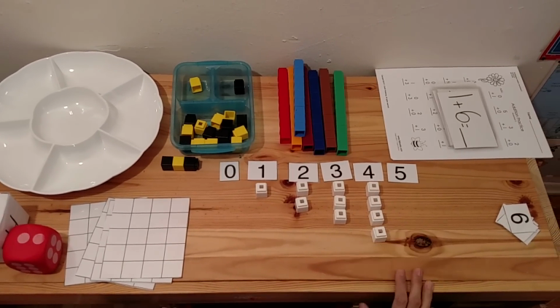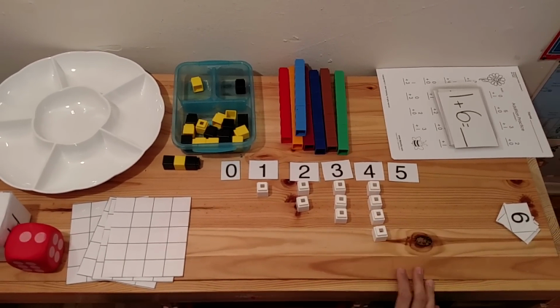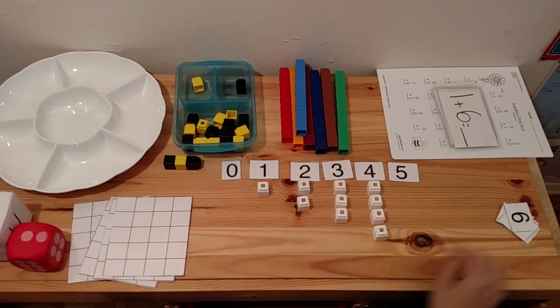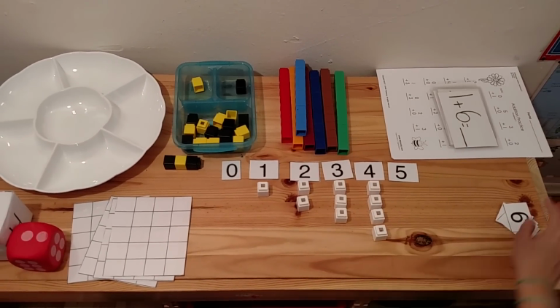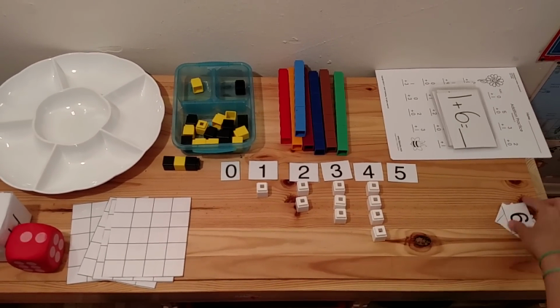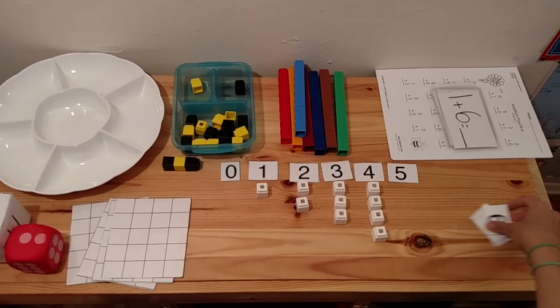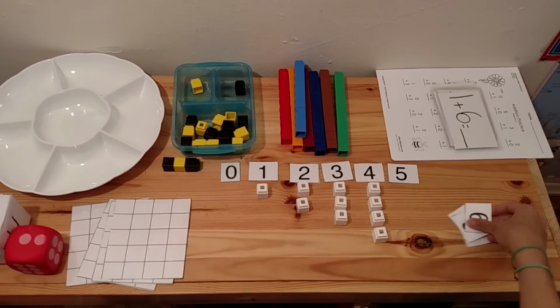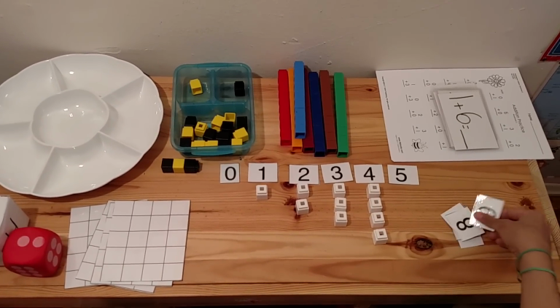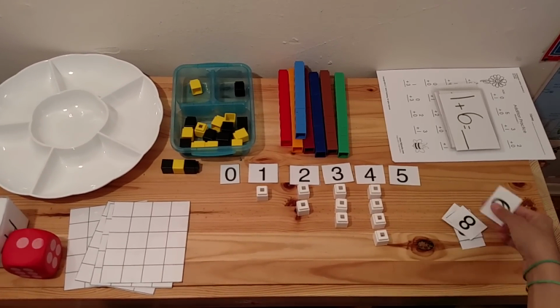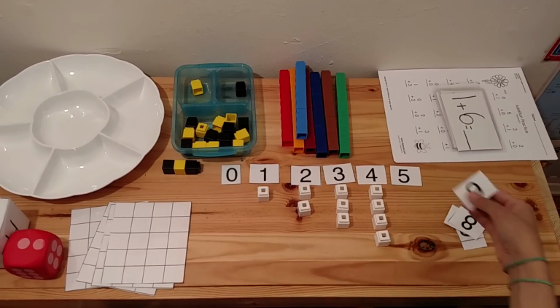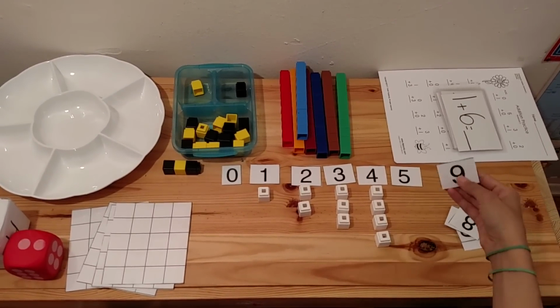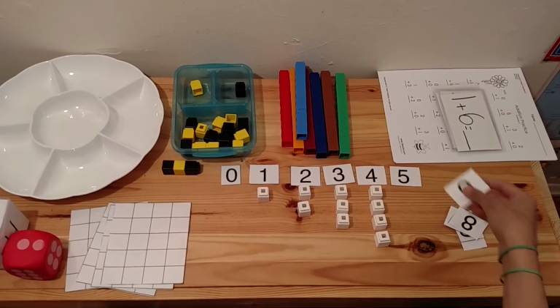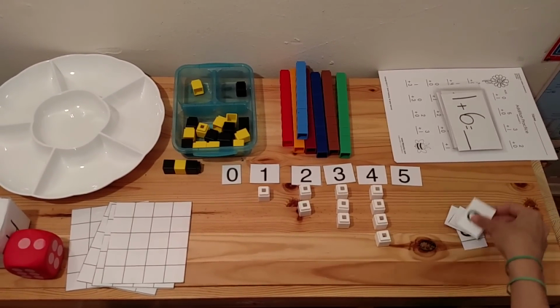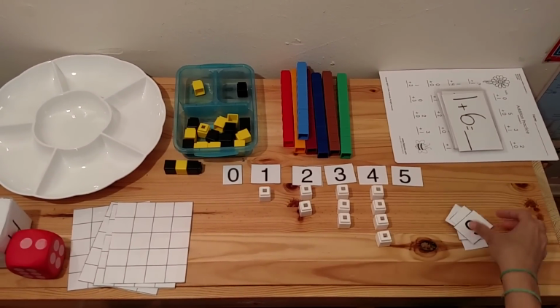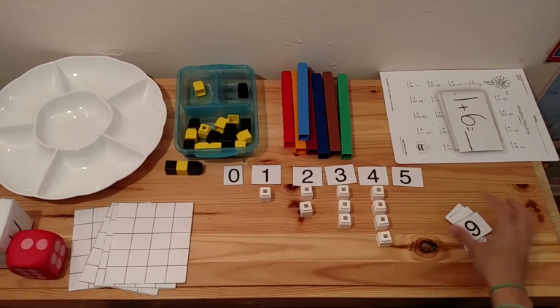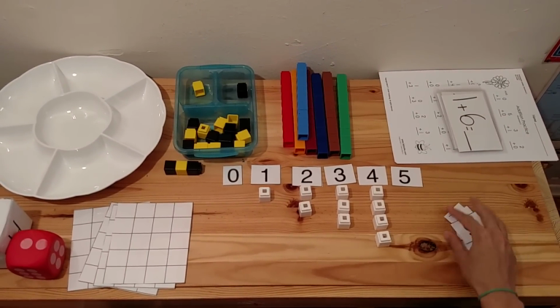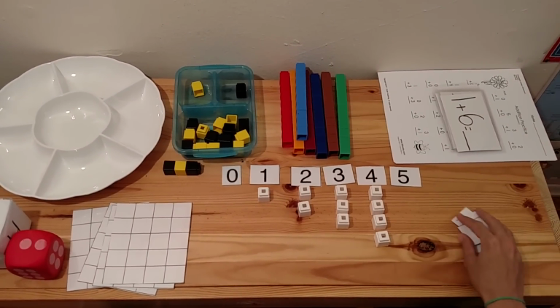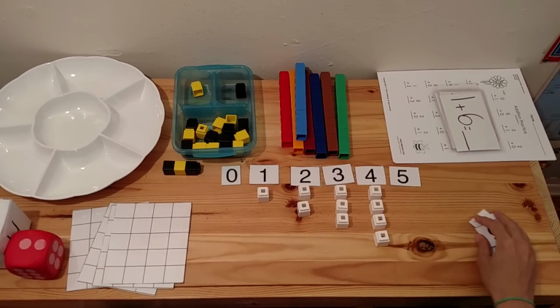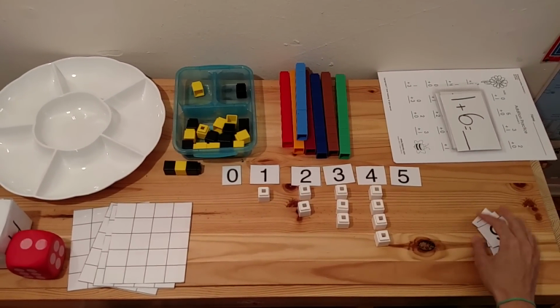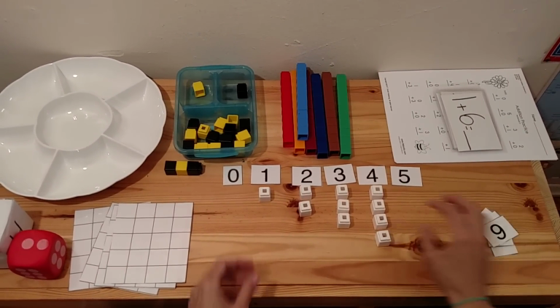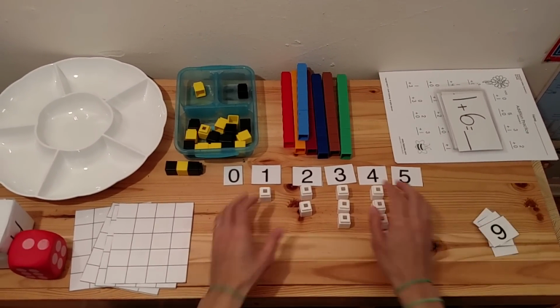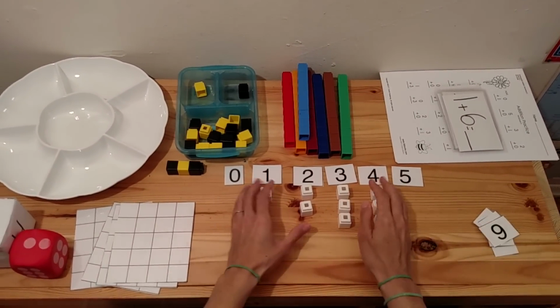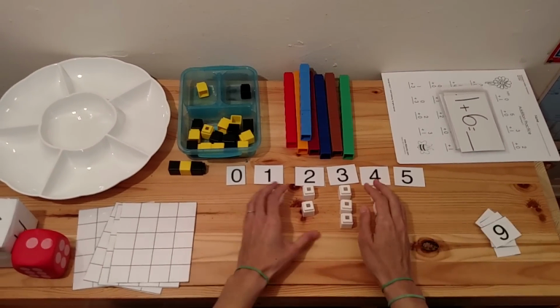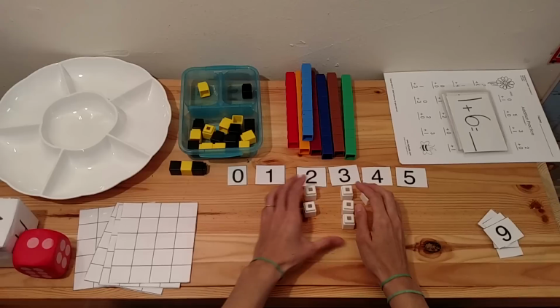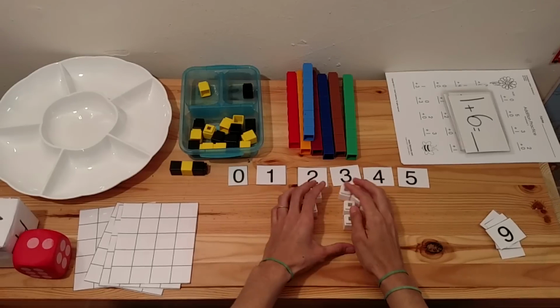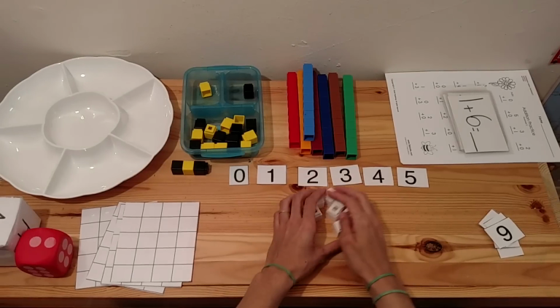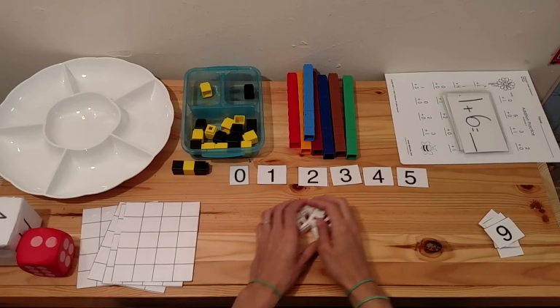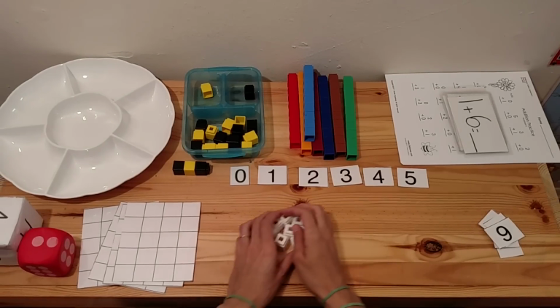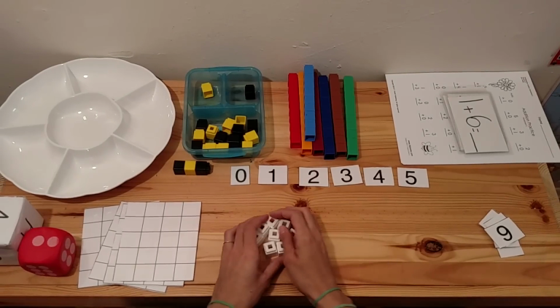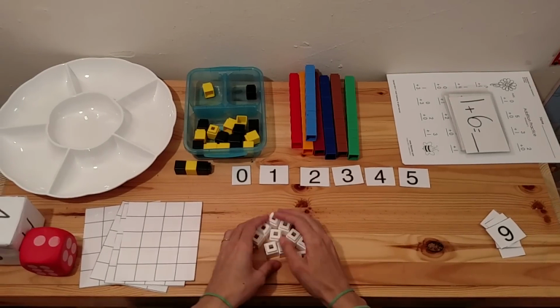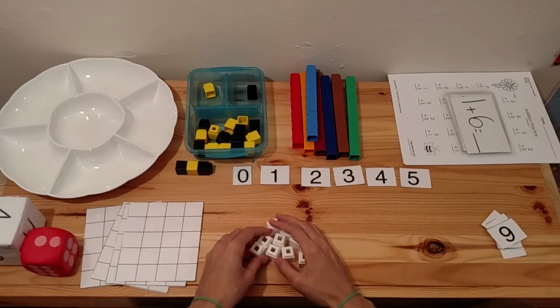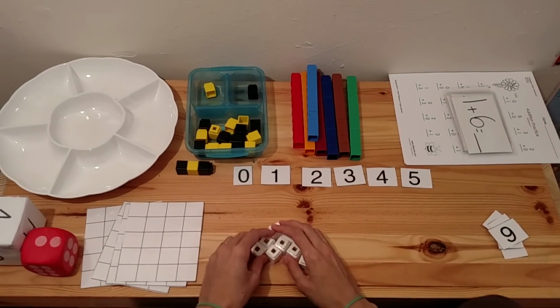You can go on up to the number 10 once they get better at that.